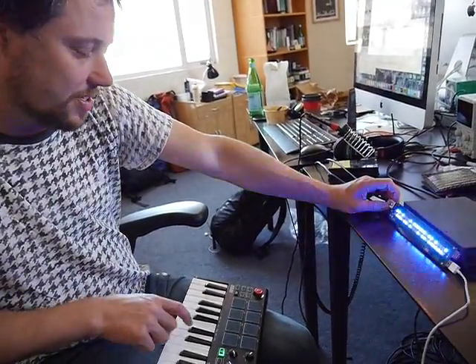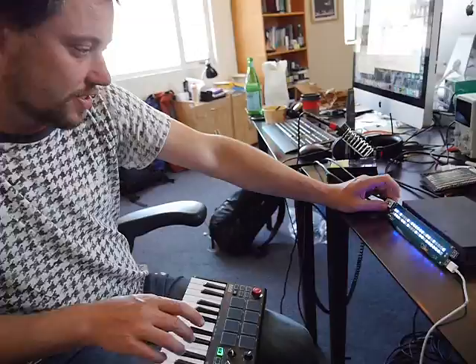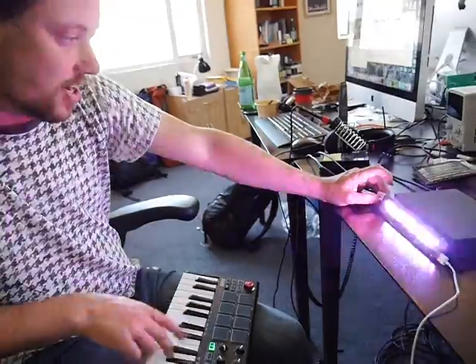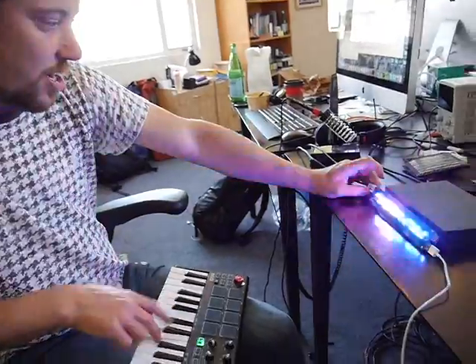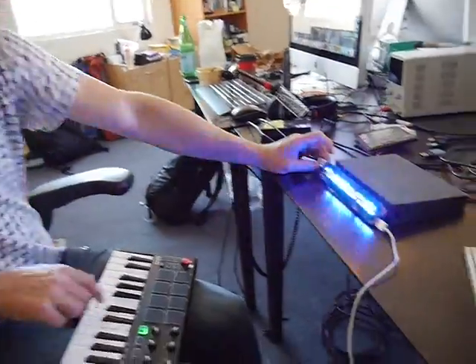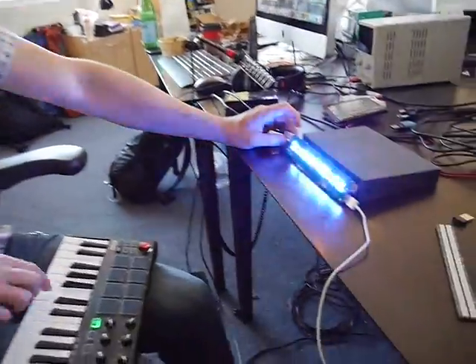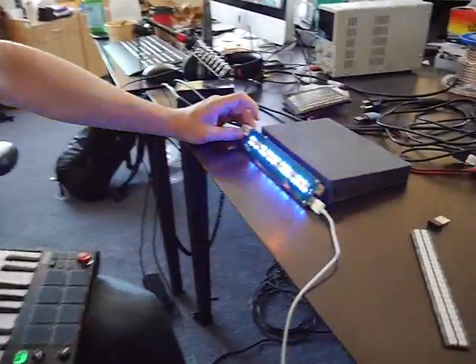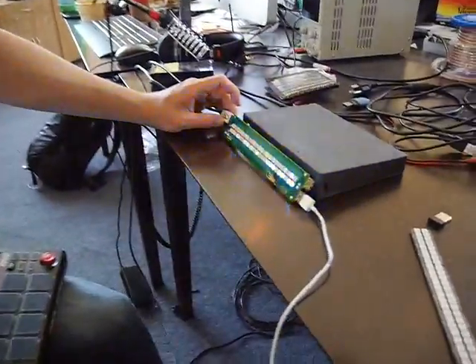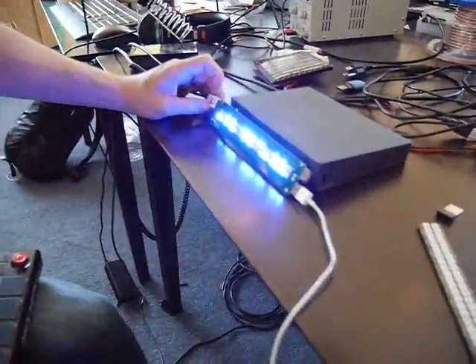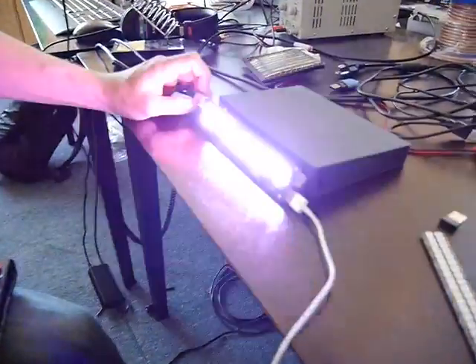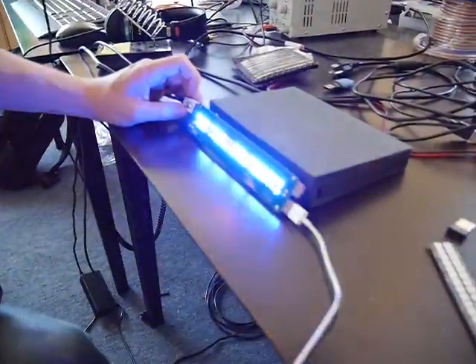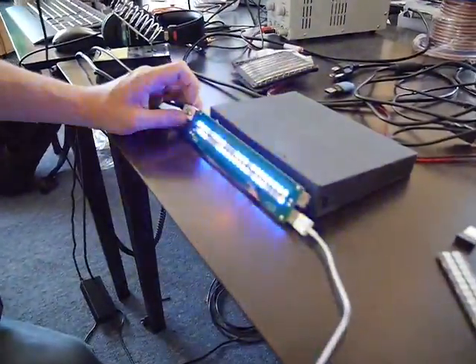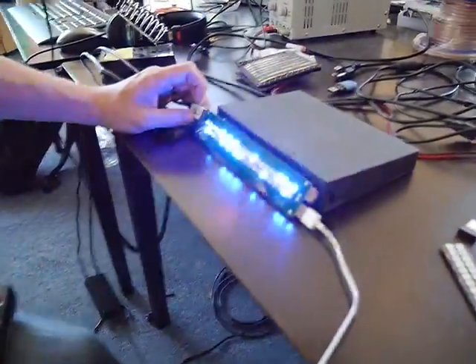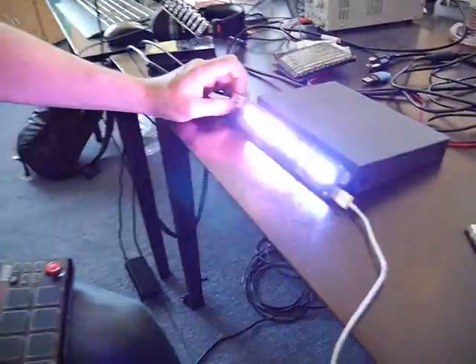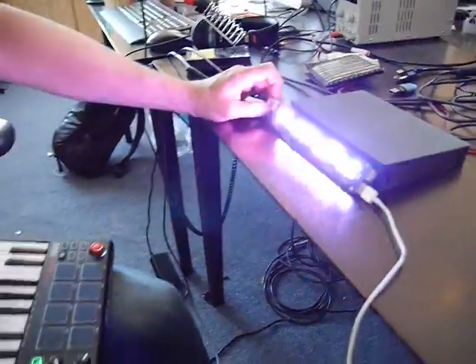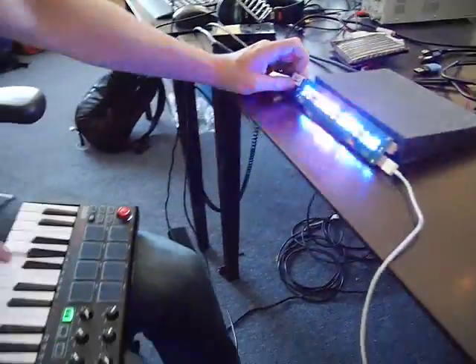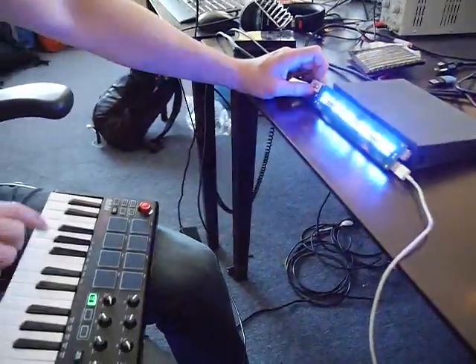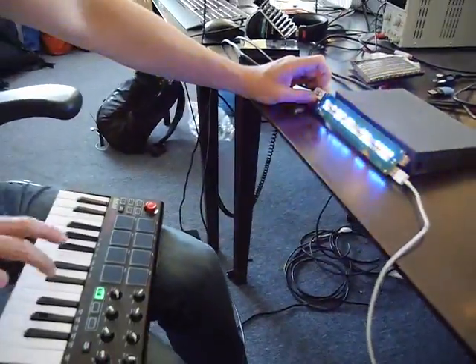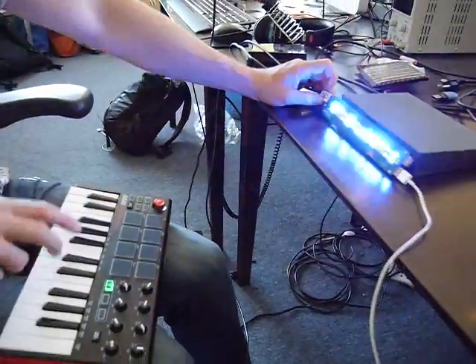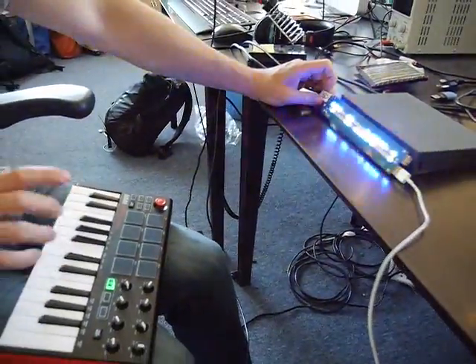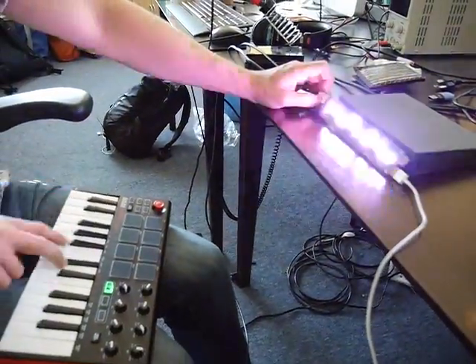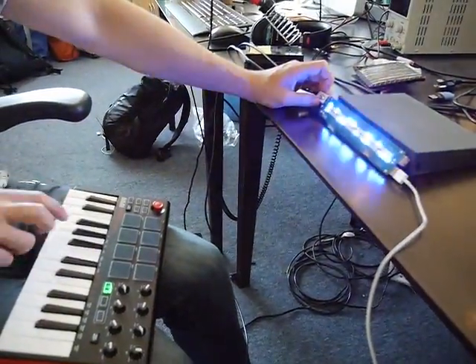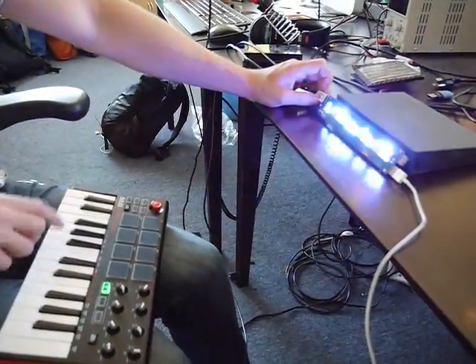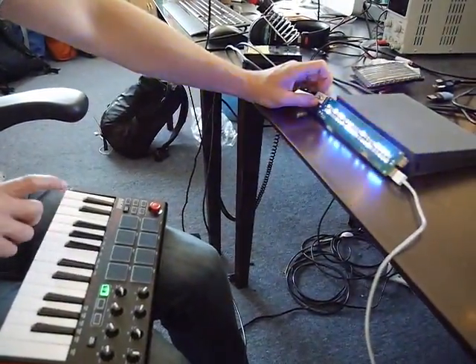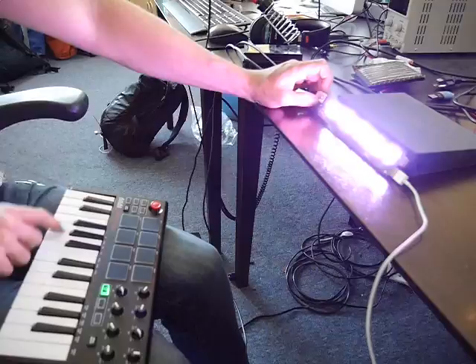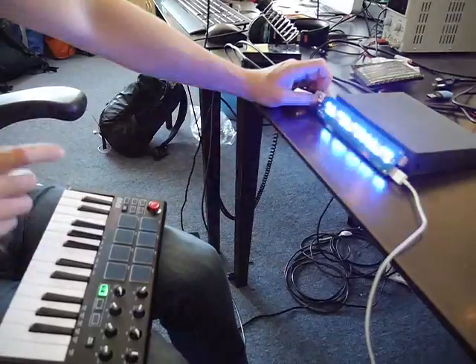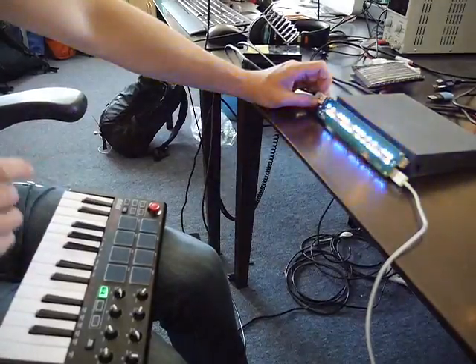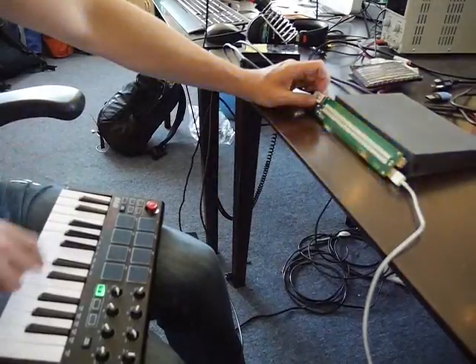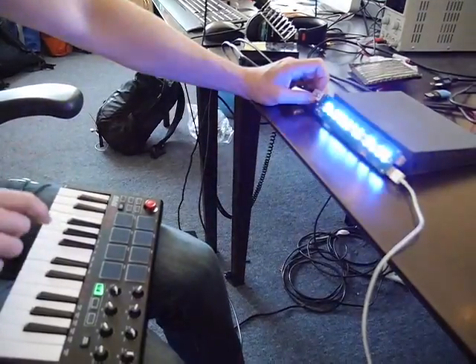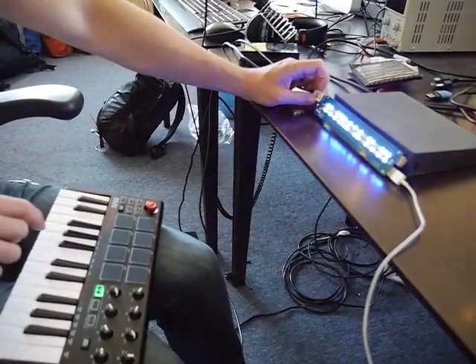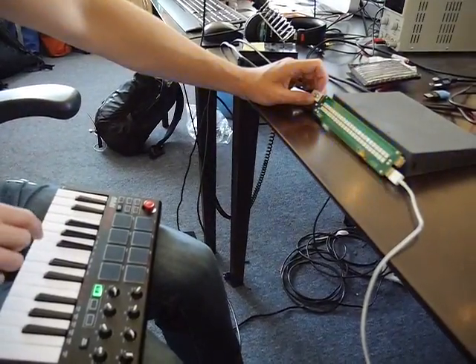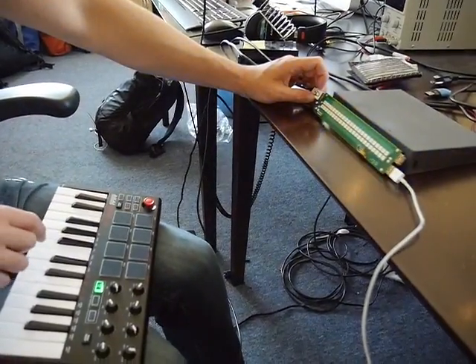This is reading MIDI off the keyboard and flashing lights in different patterns to make sure all the lights are working and to make sure the patterns are working.